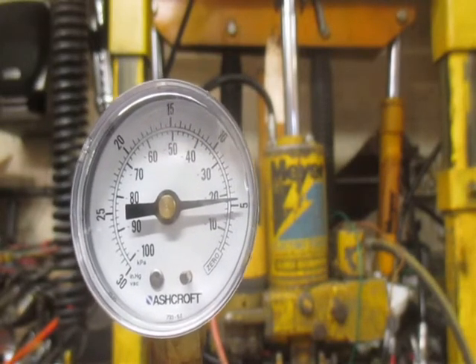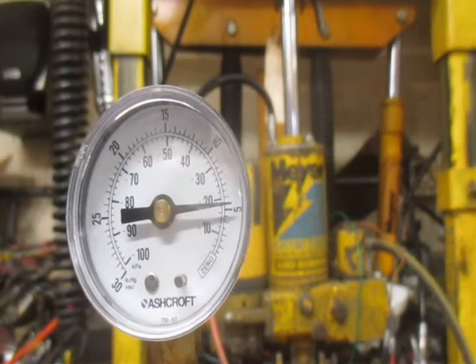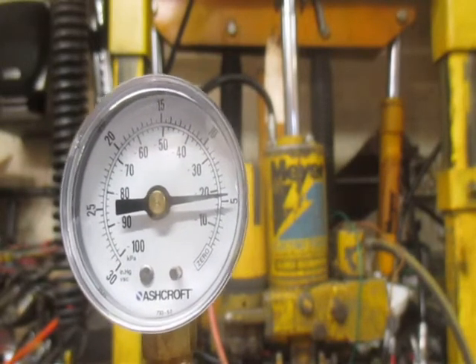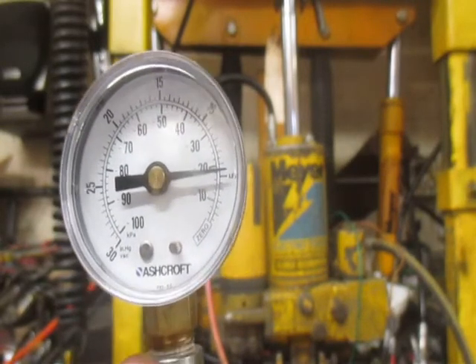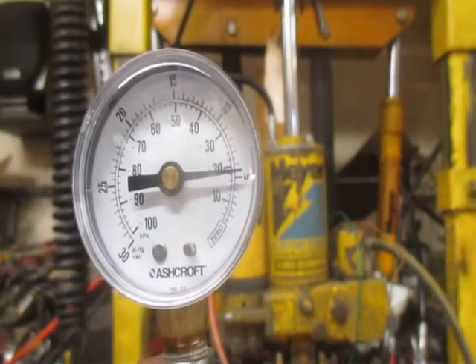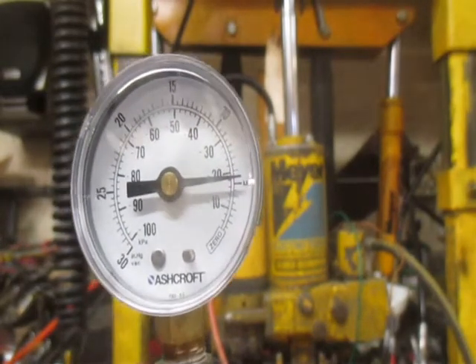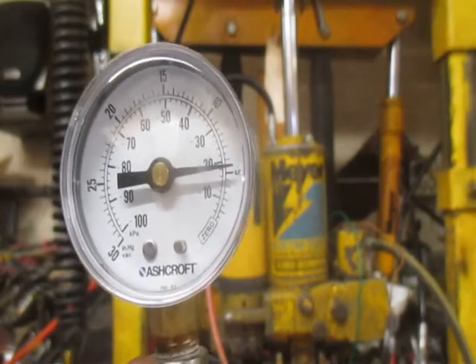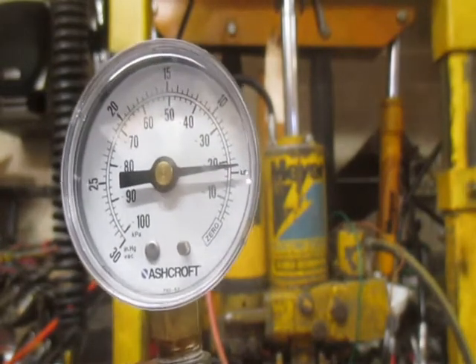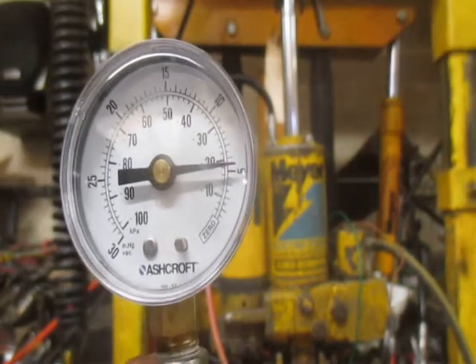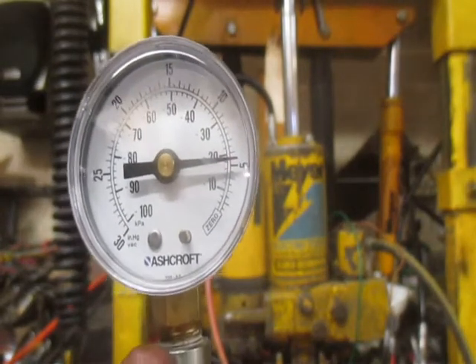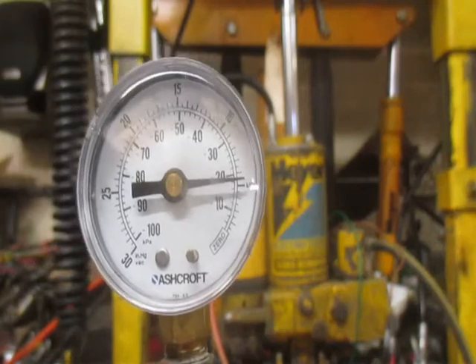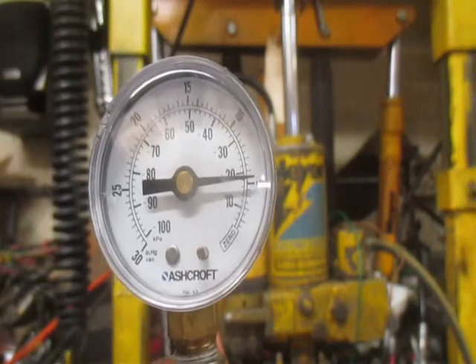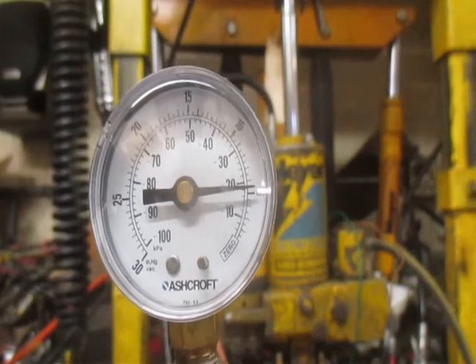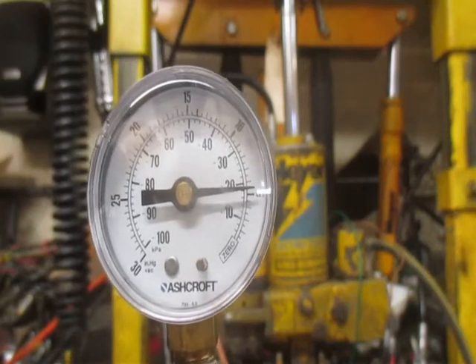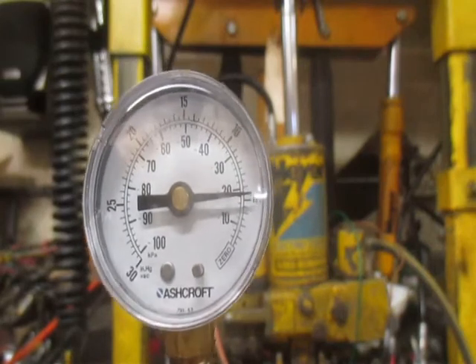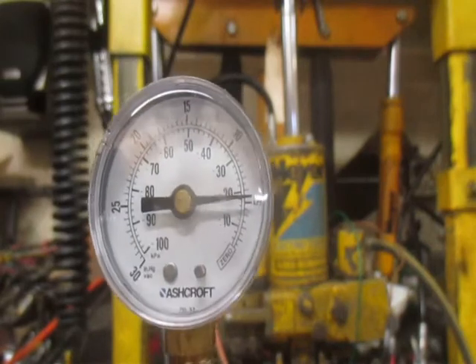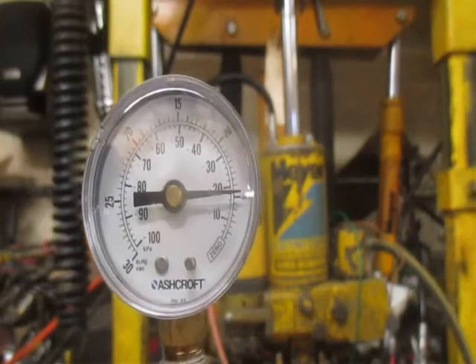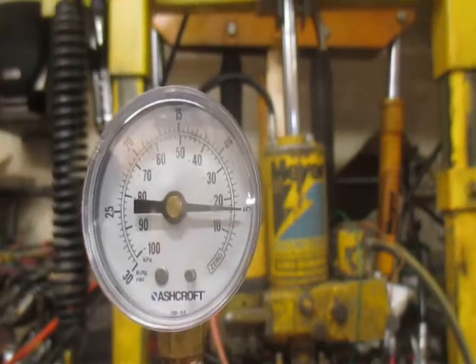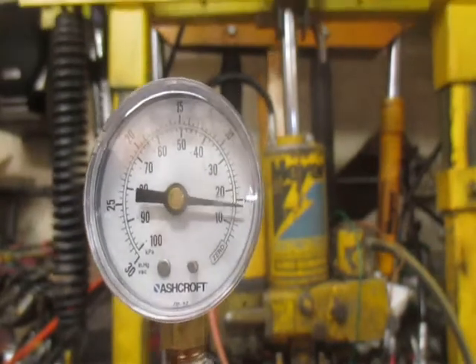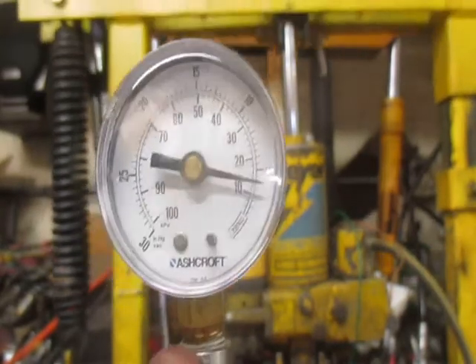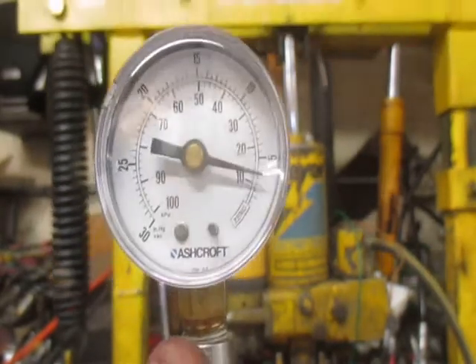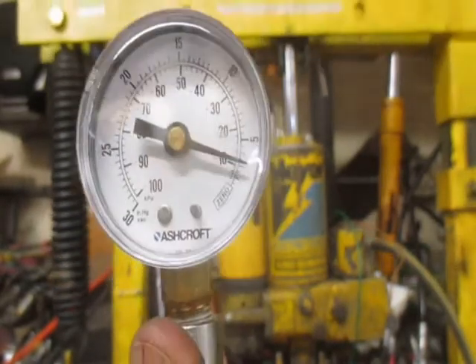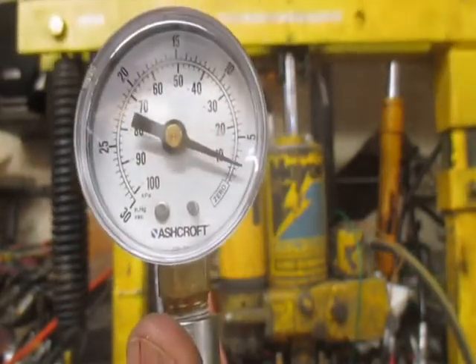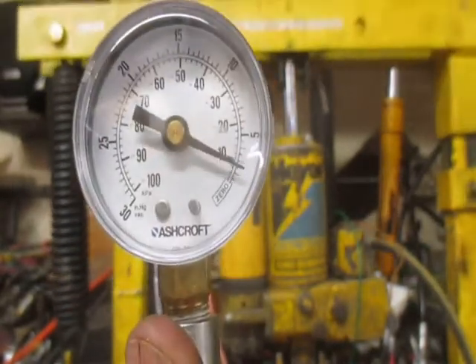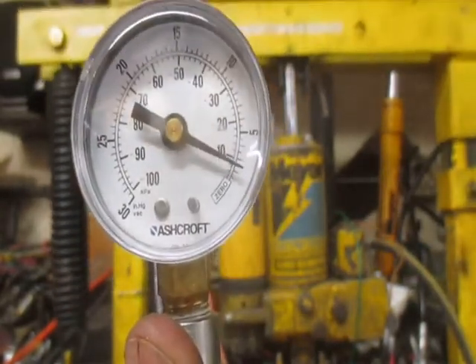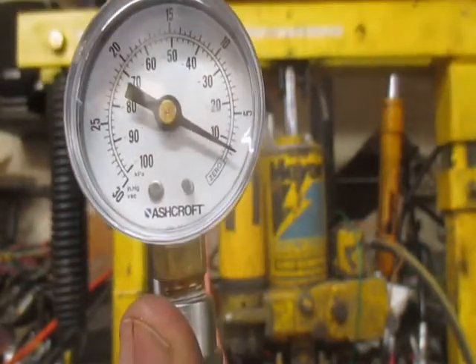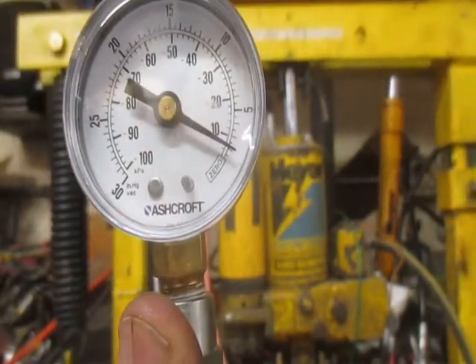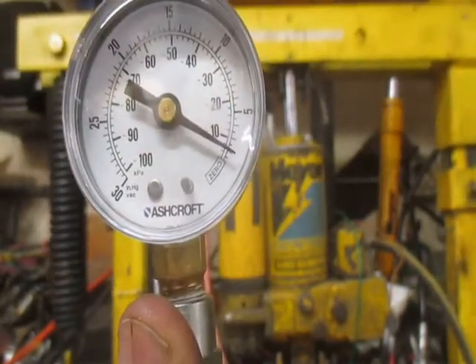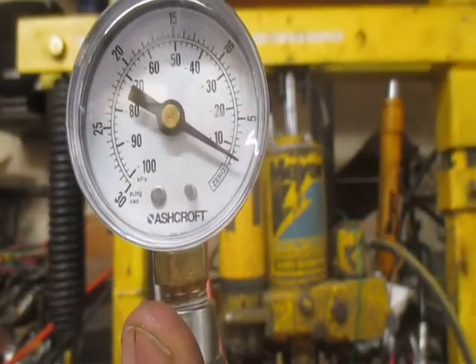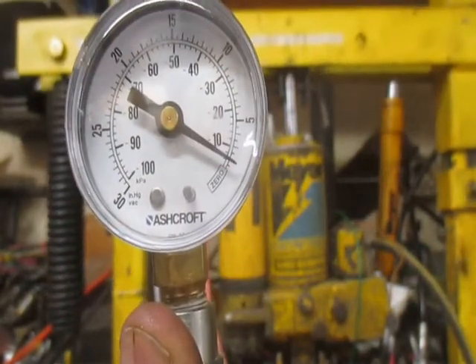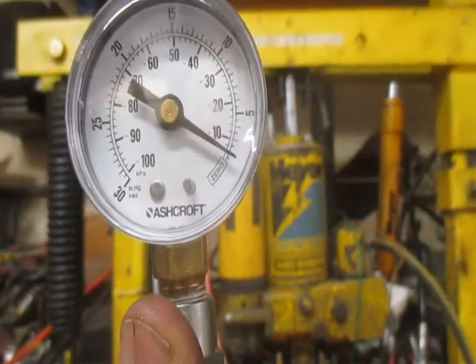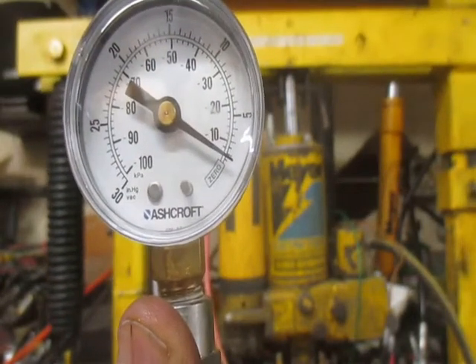Now watch what happens when we lower back down to zero.